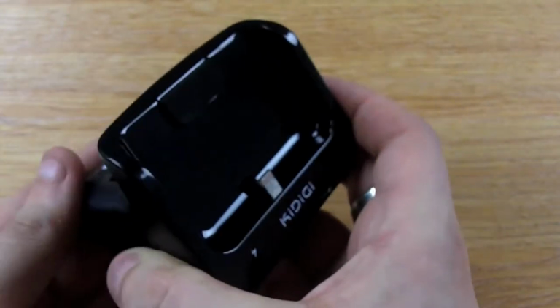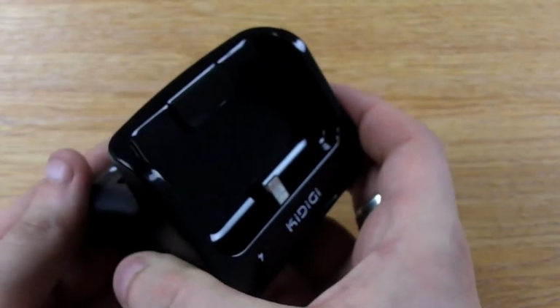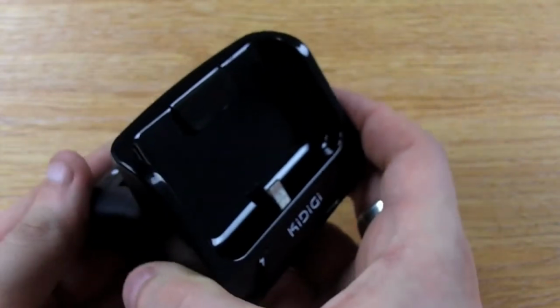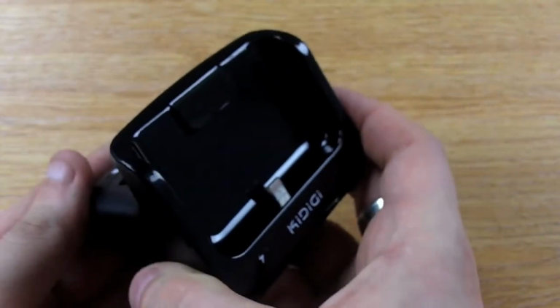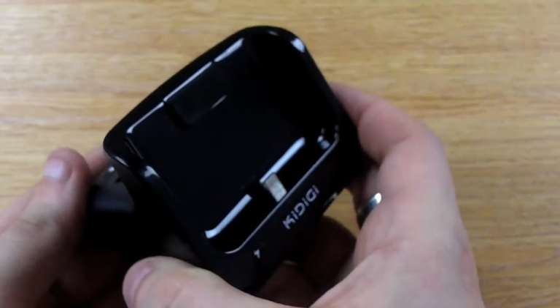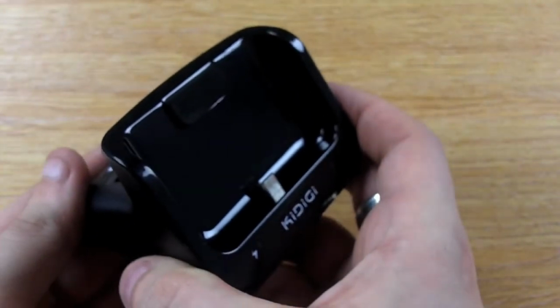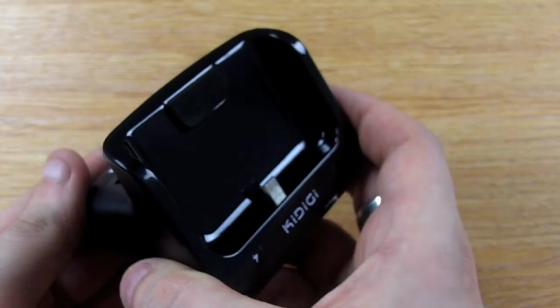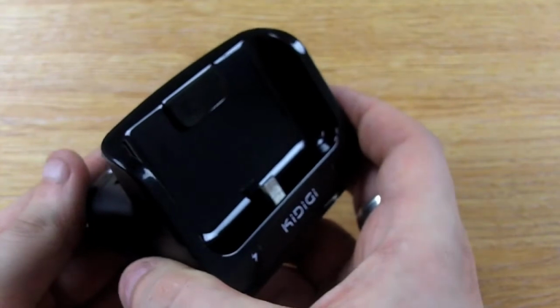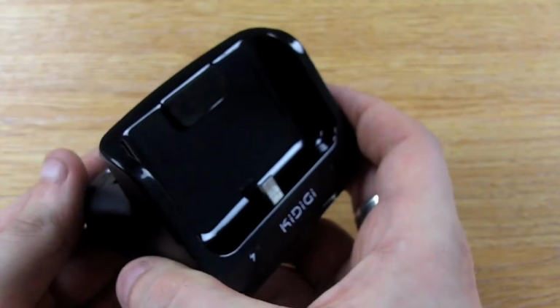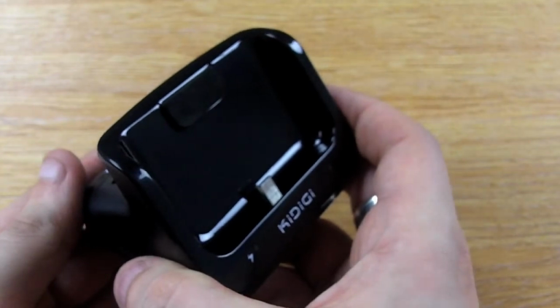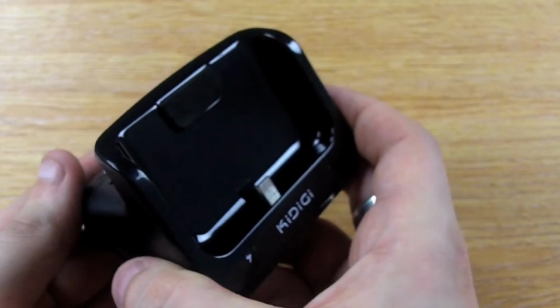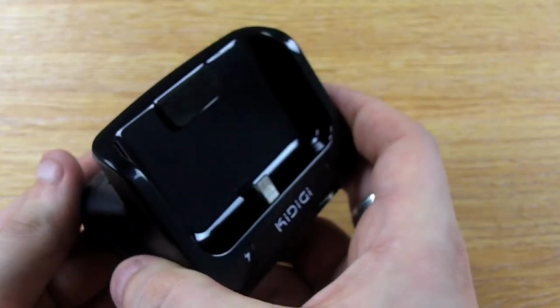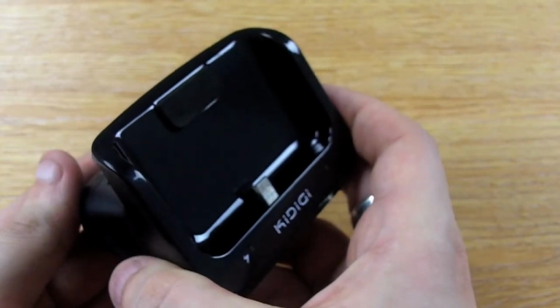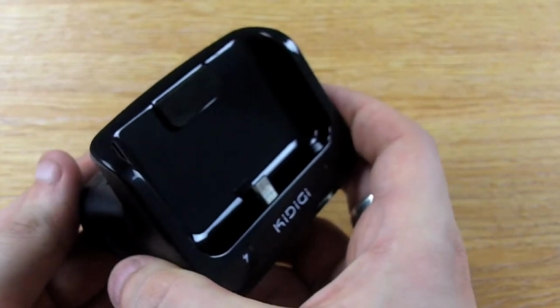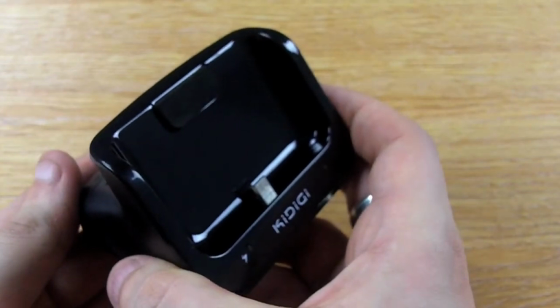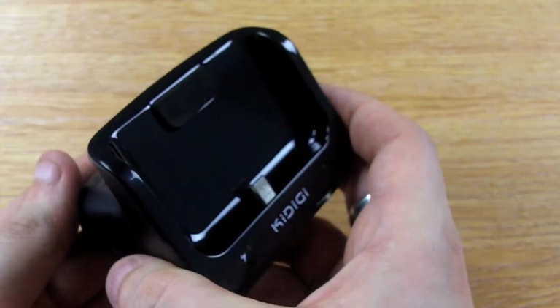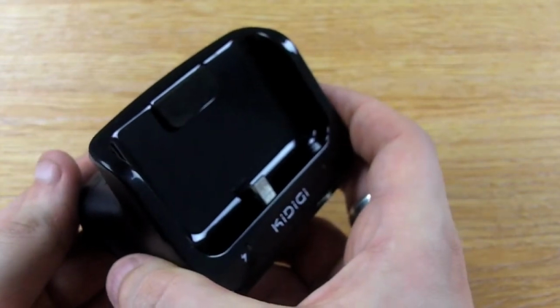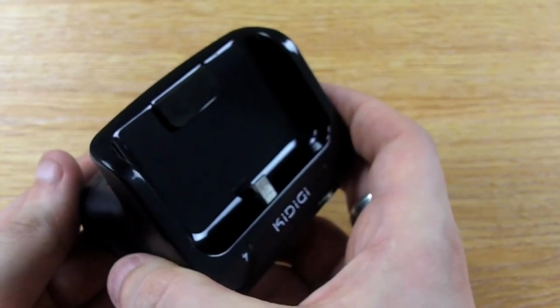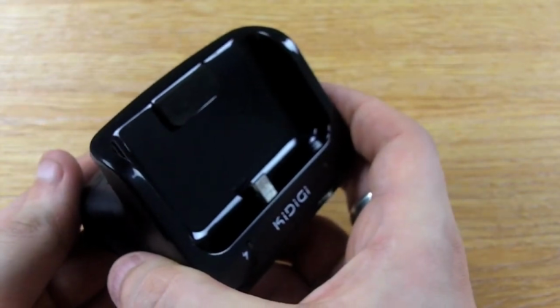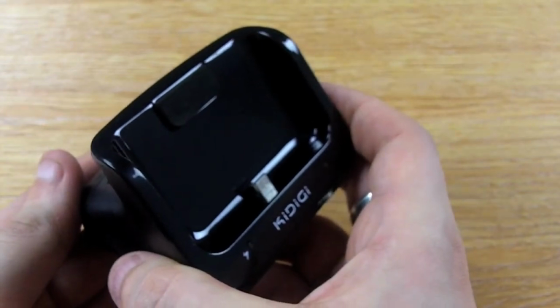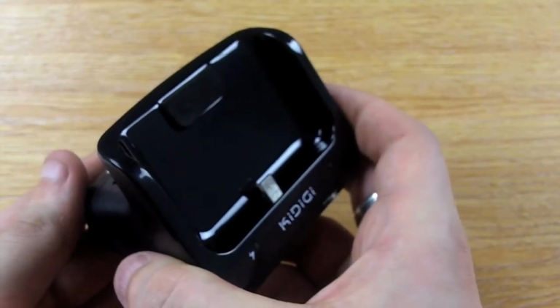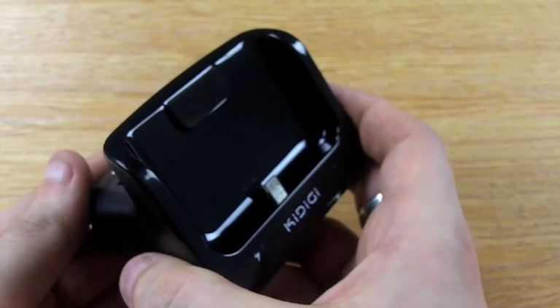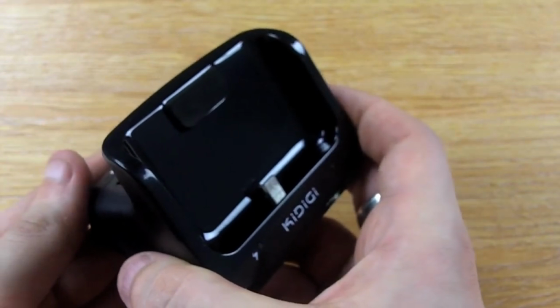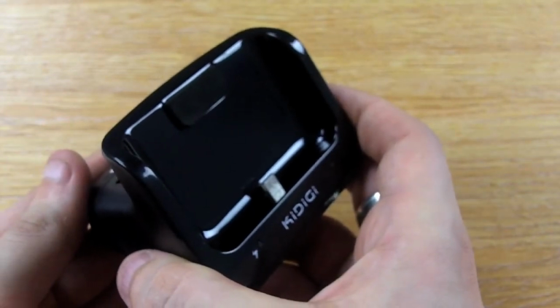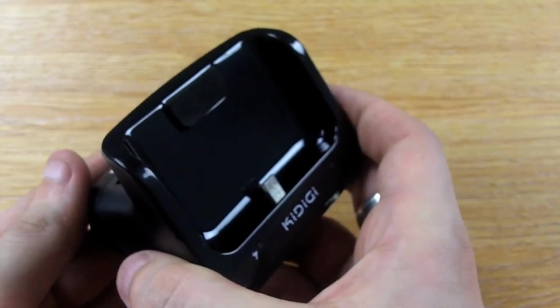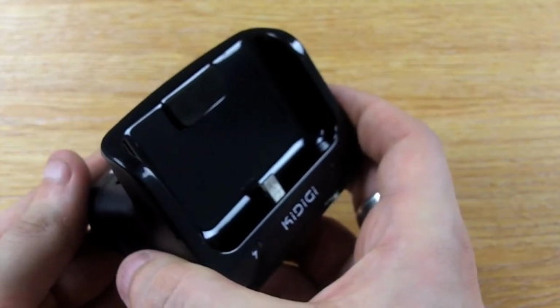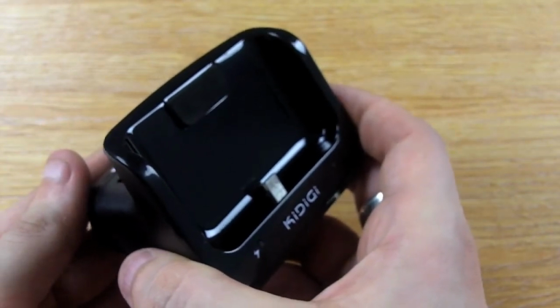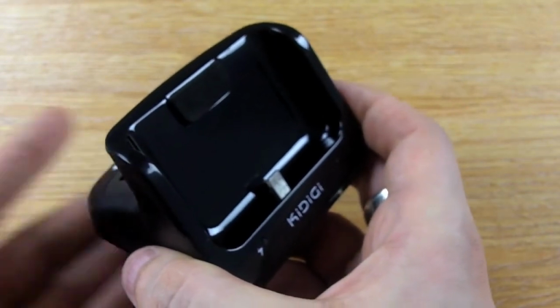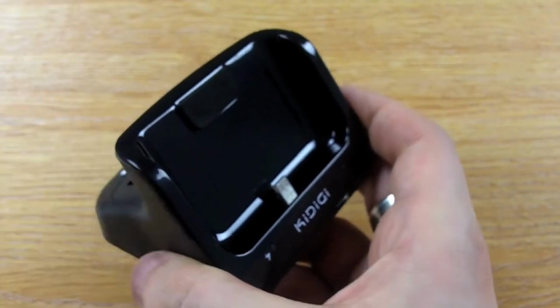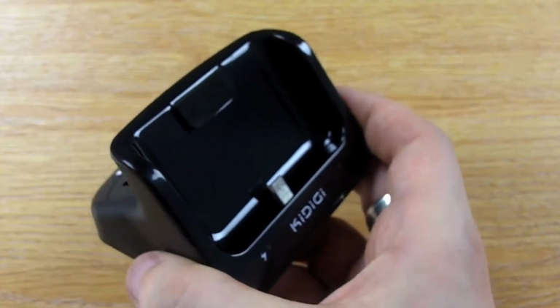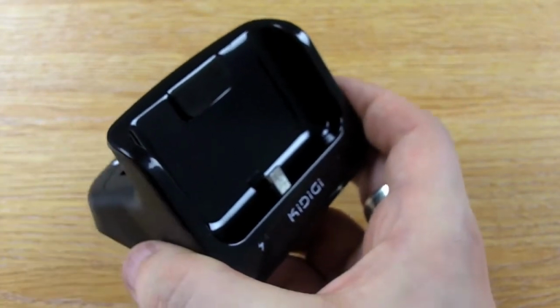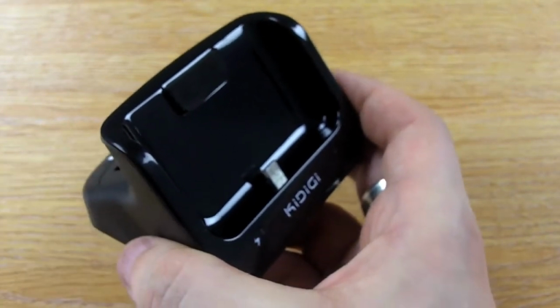So that's the Samsung Galaxy S2 Dual Desktop Charging Cradle, available now at MobileFun.